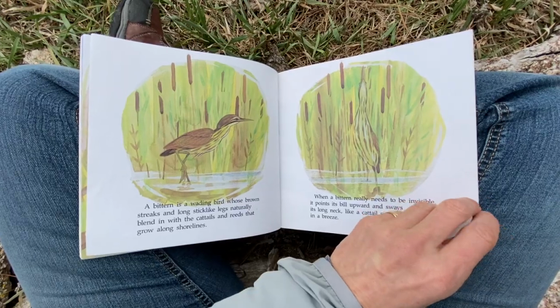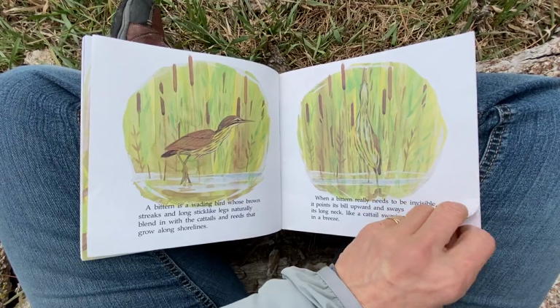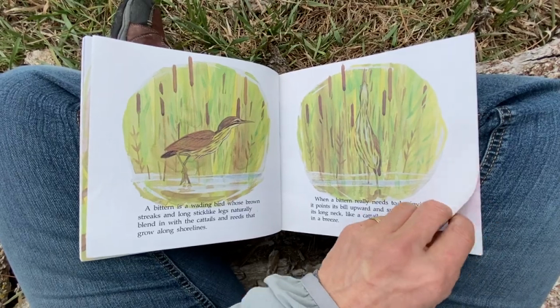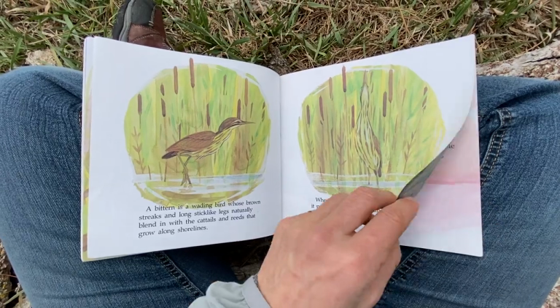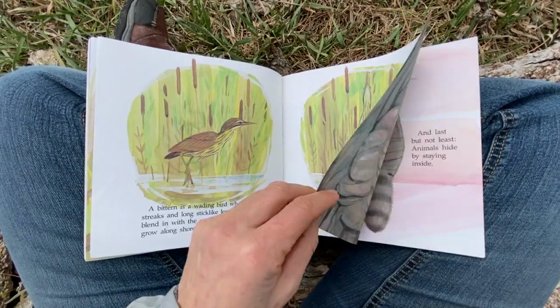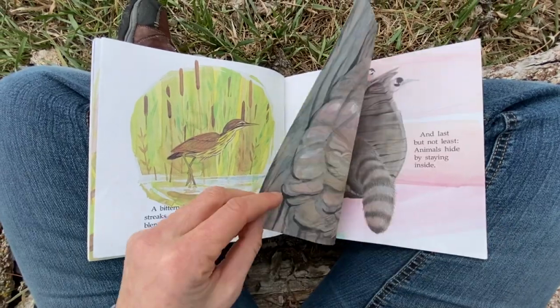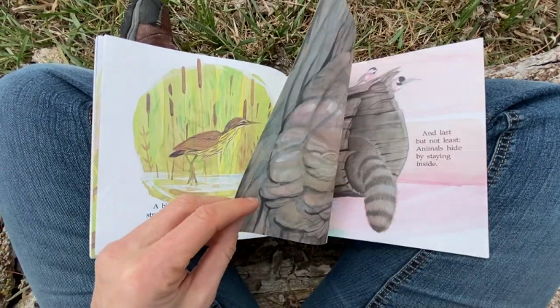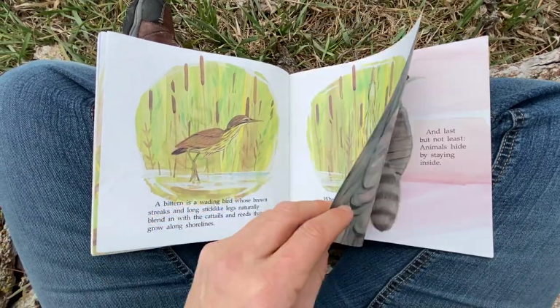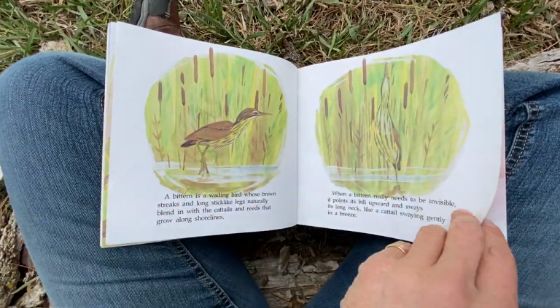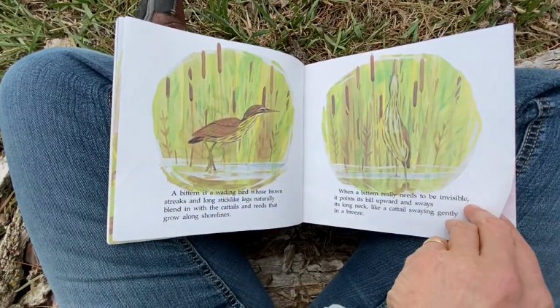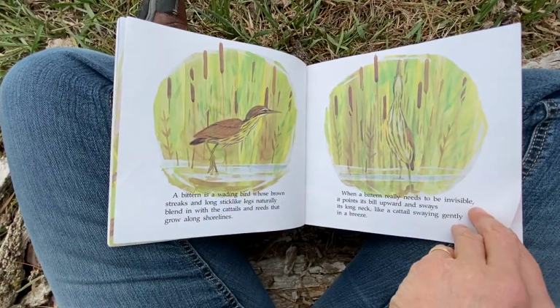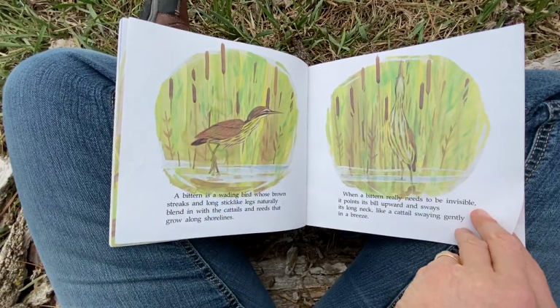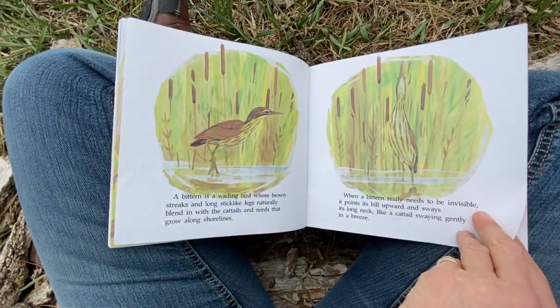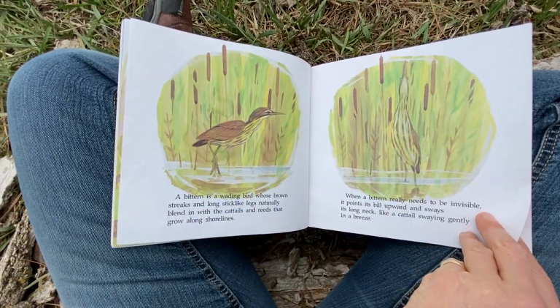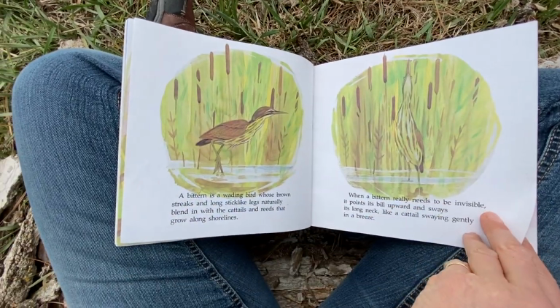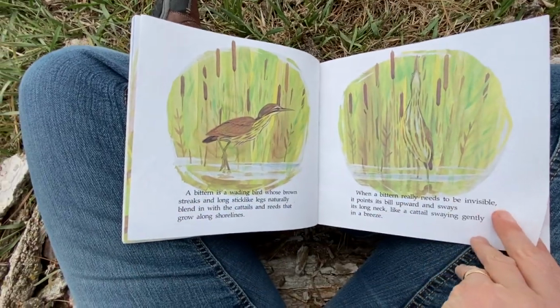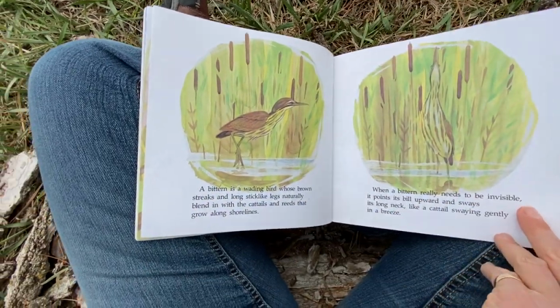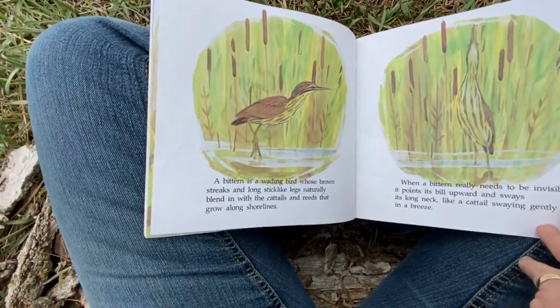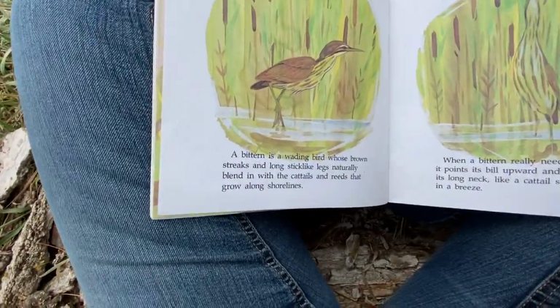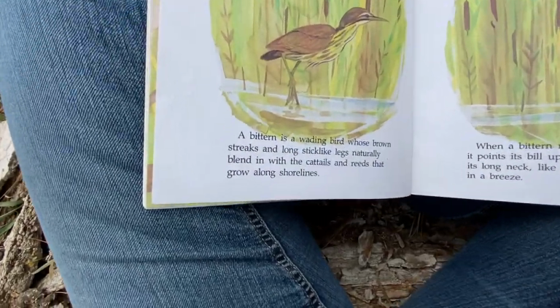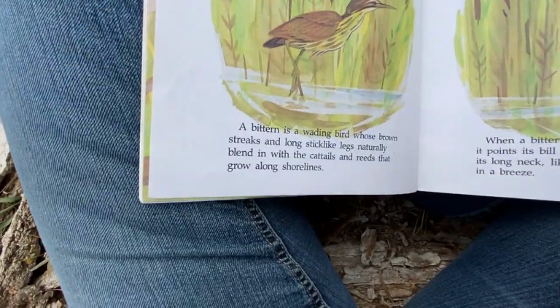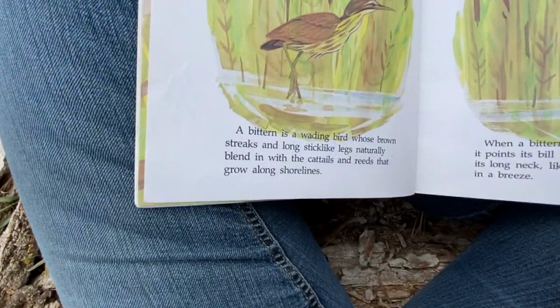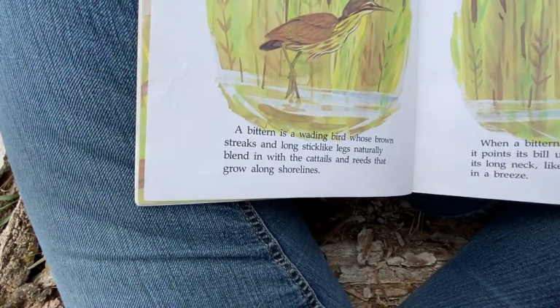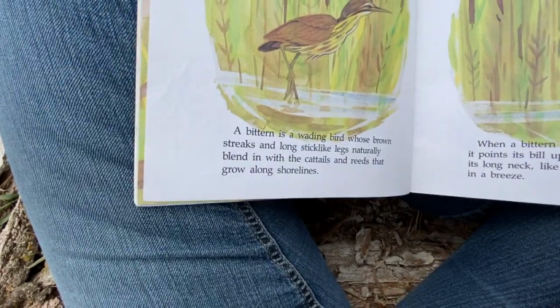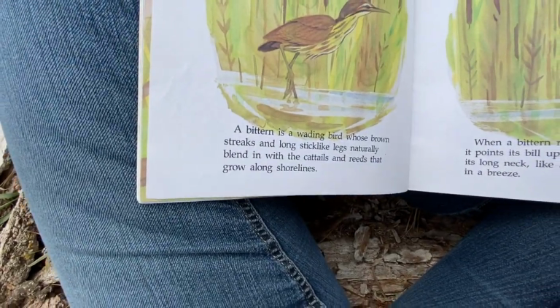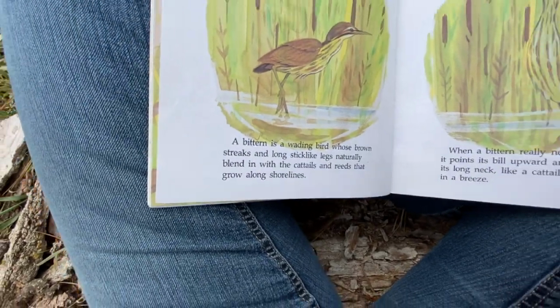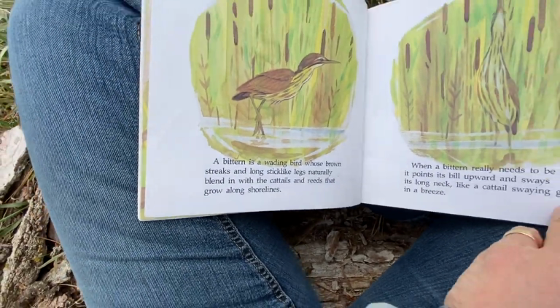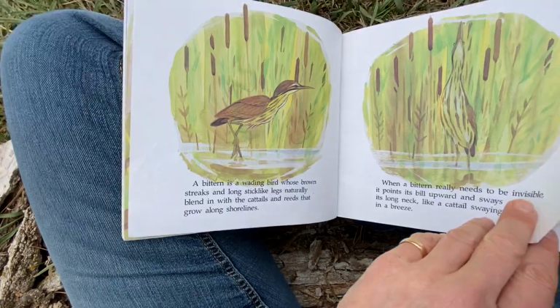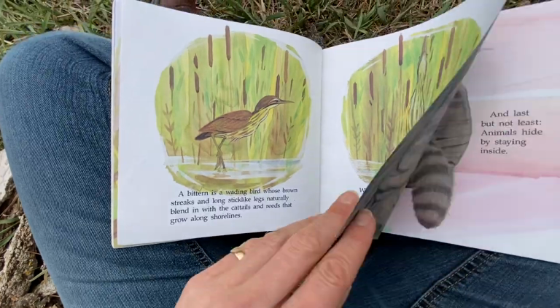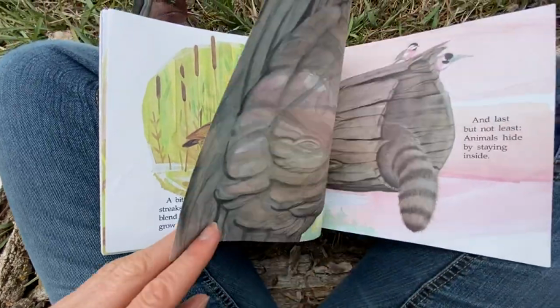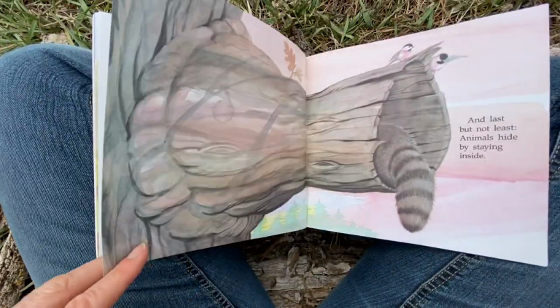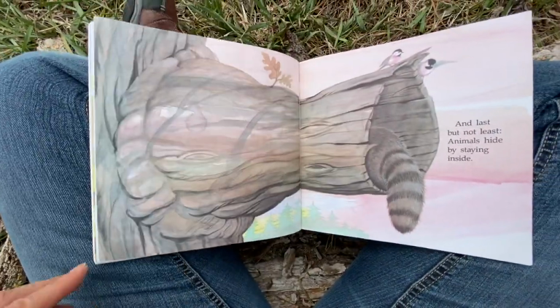This is a water bird we don't have — it's called a bittern. You can look it up: B-I-T-T-E-R-N. But I'm not going to read that page.